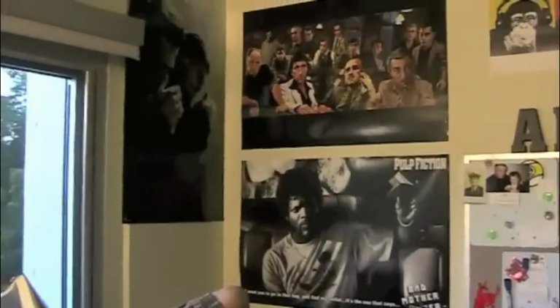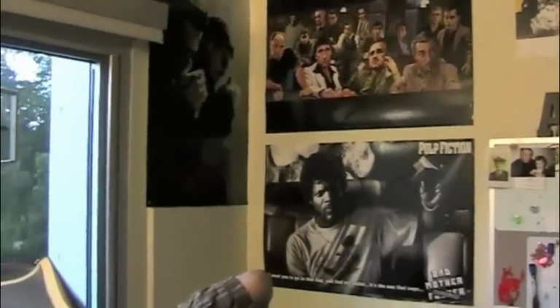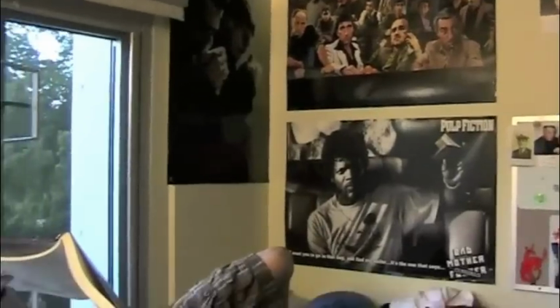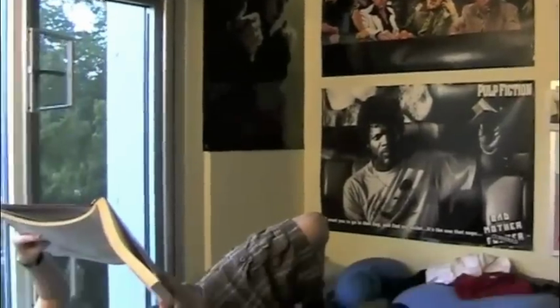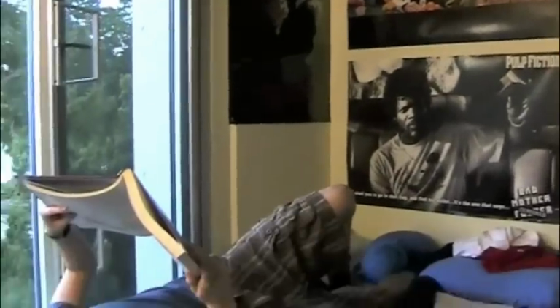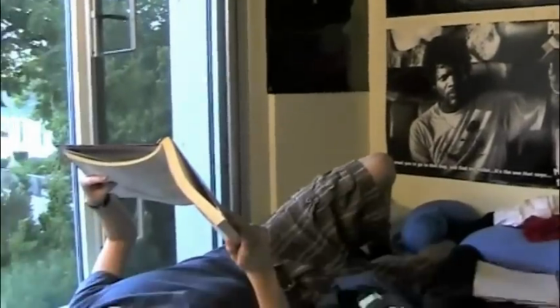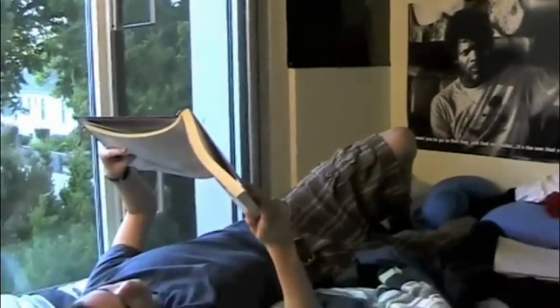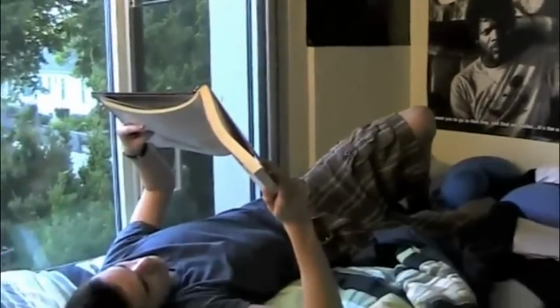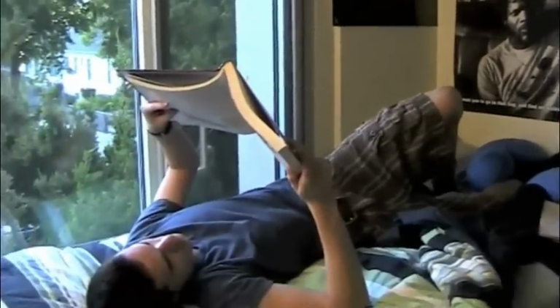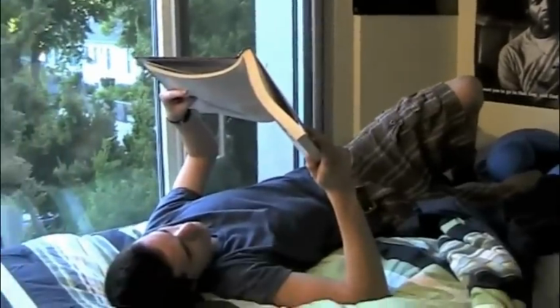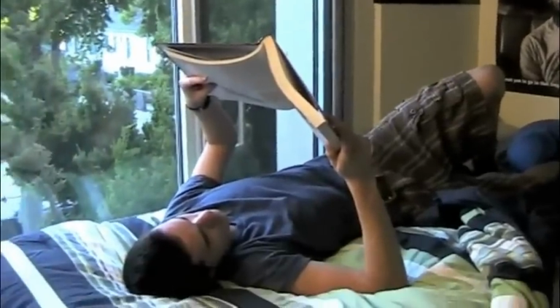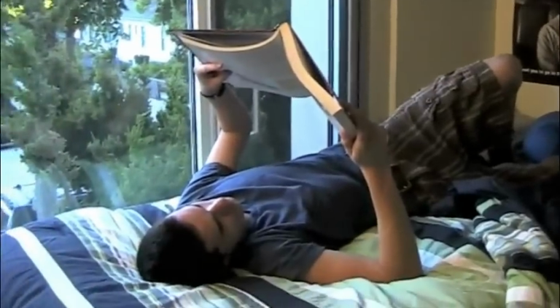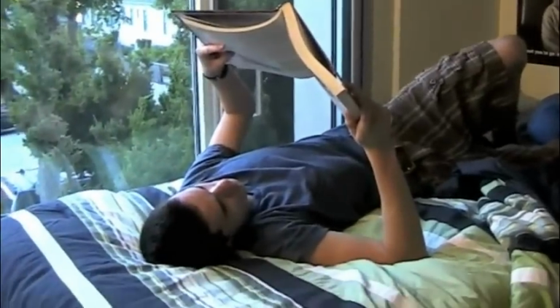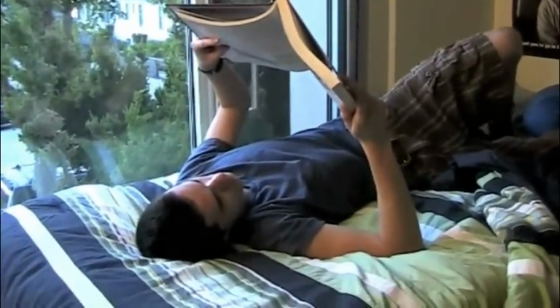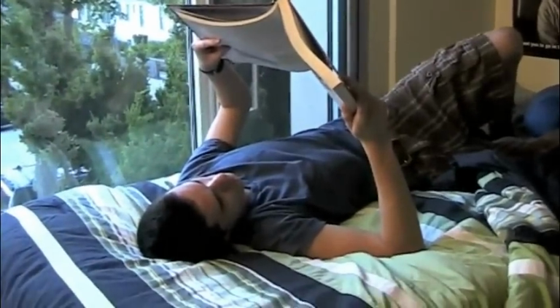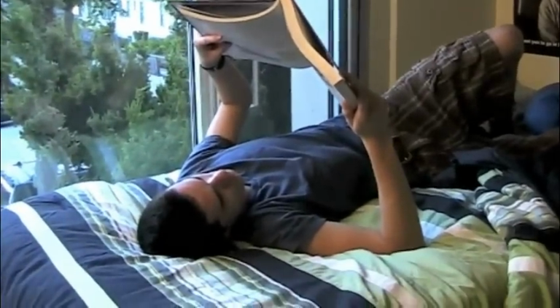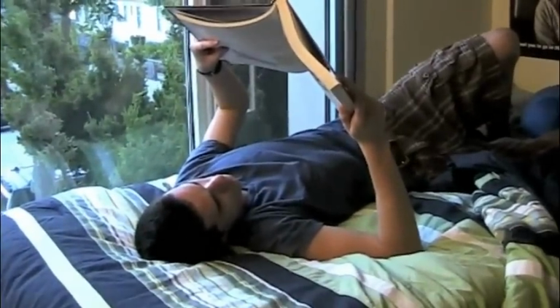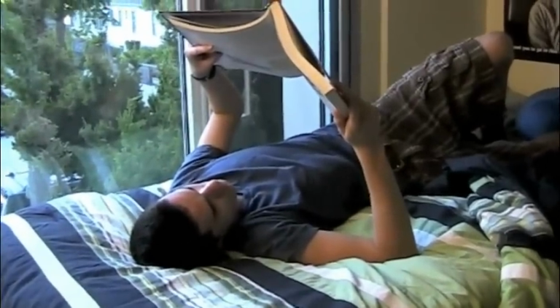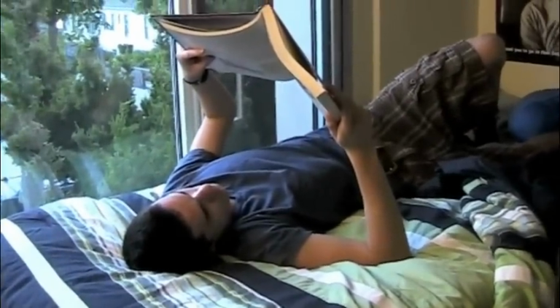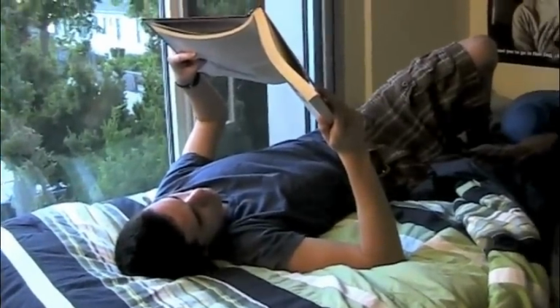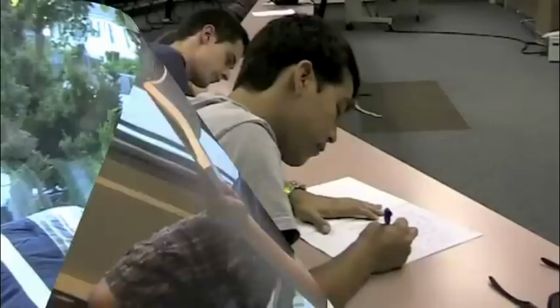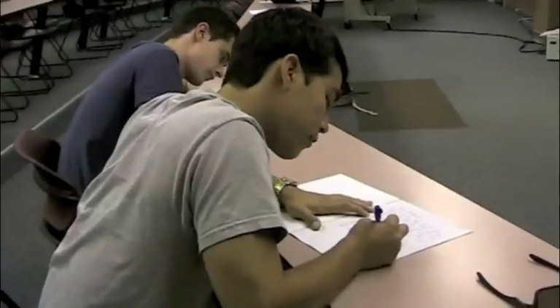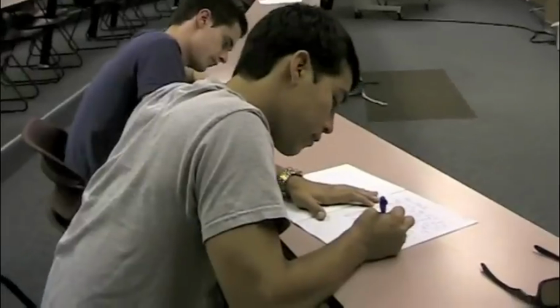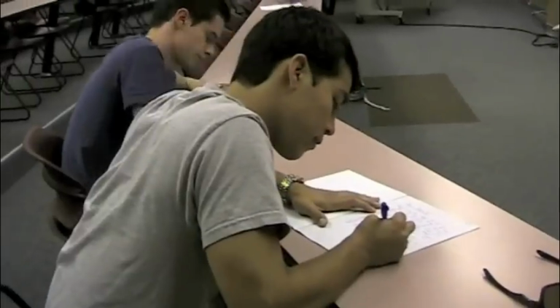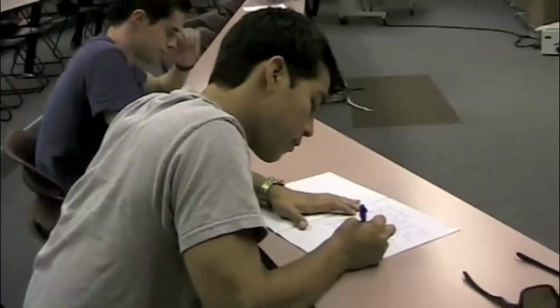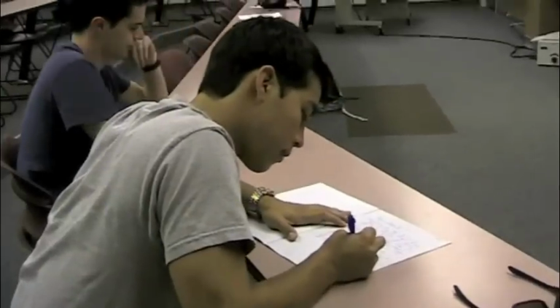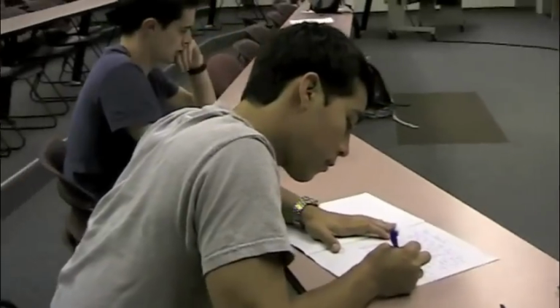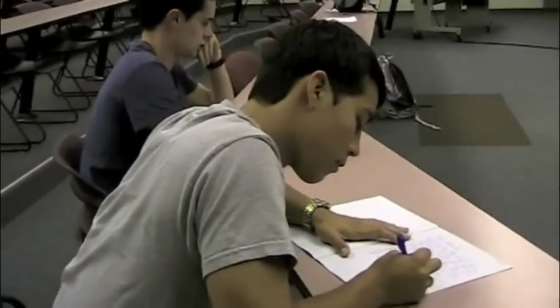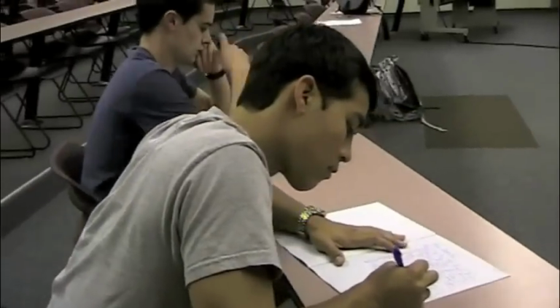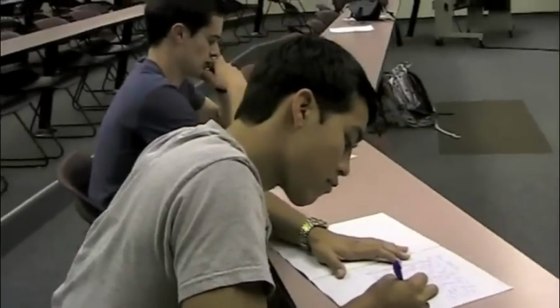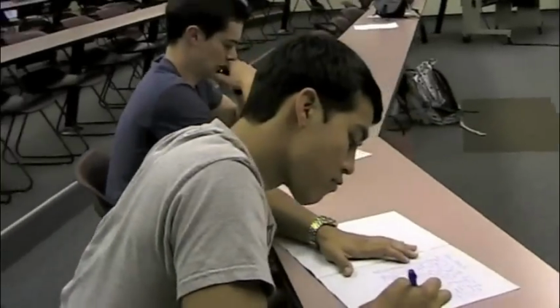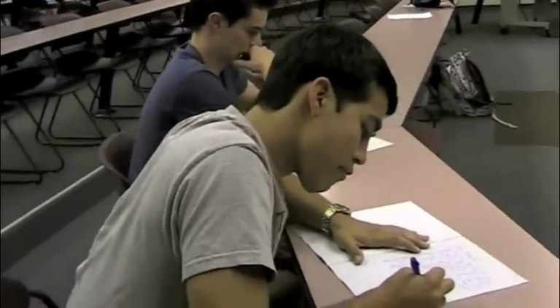Meanwhile, Tommy has been studying the same material for the past three days. Unlike Billy, he has been studying in a loud, distracted environment, very unlike the classroom.